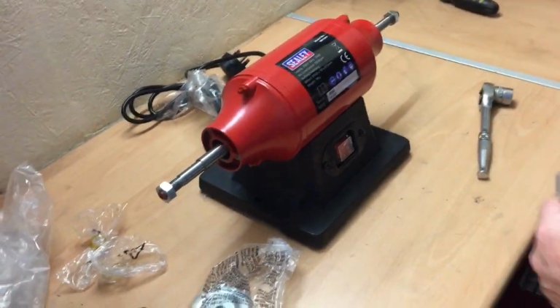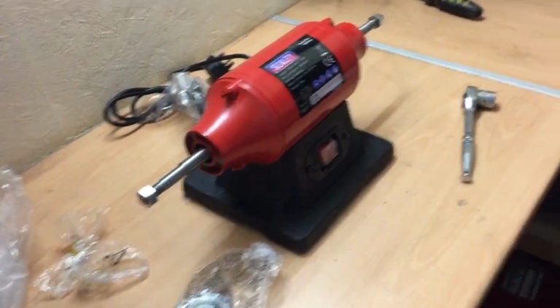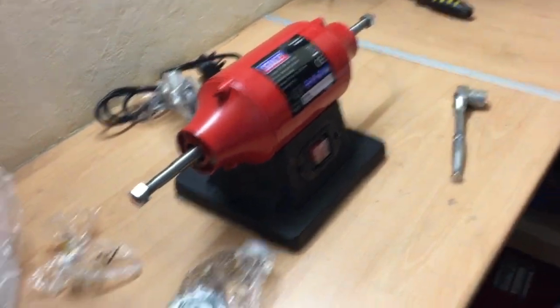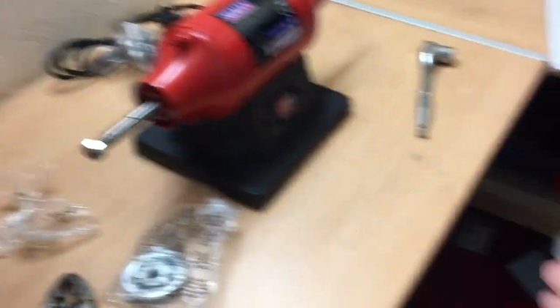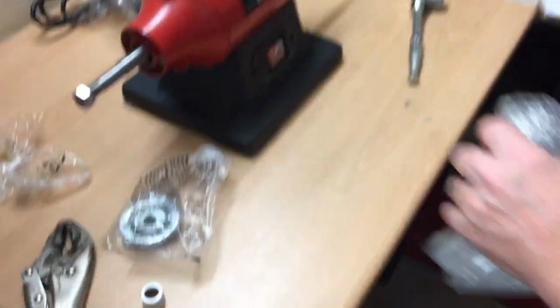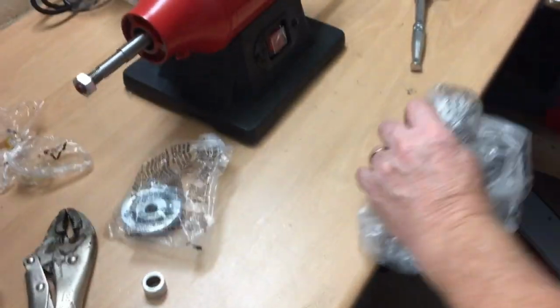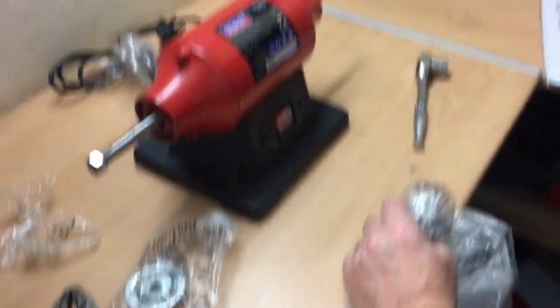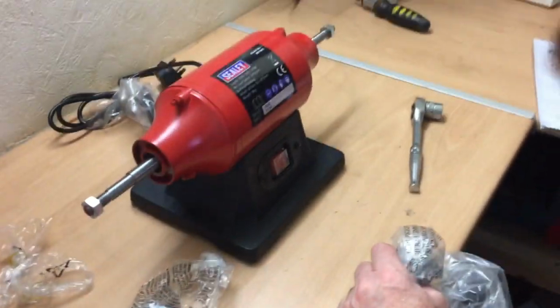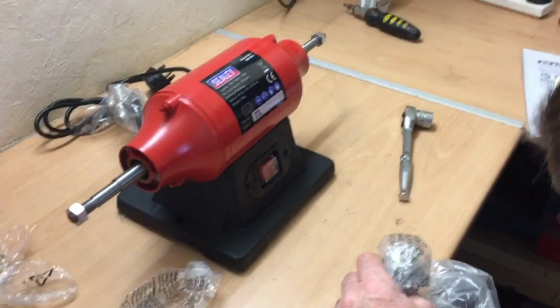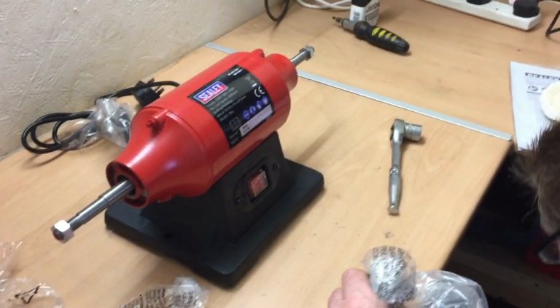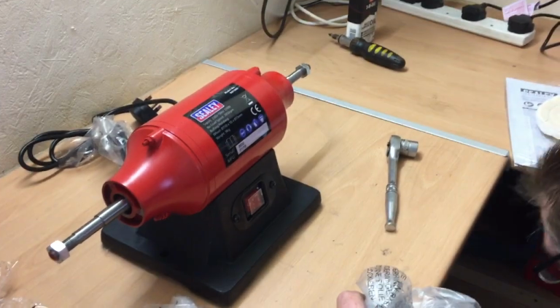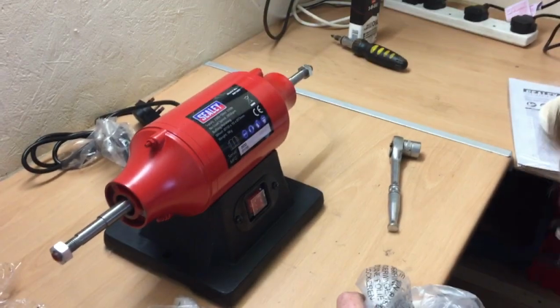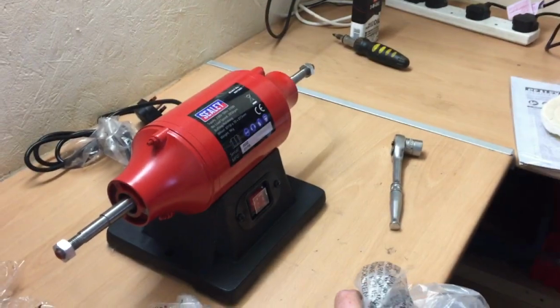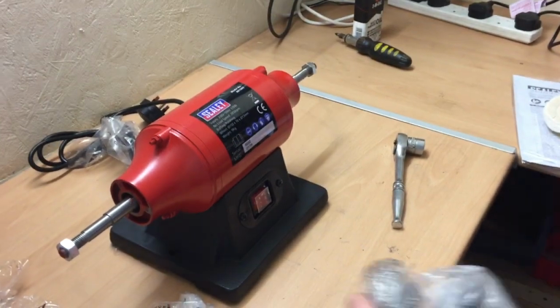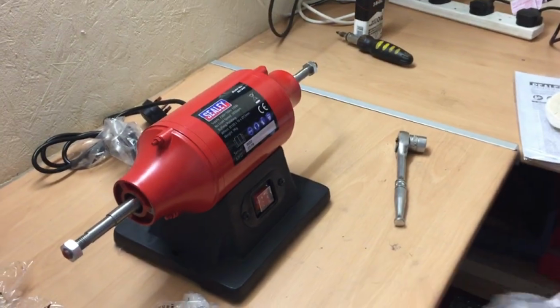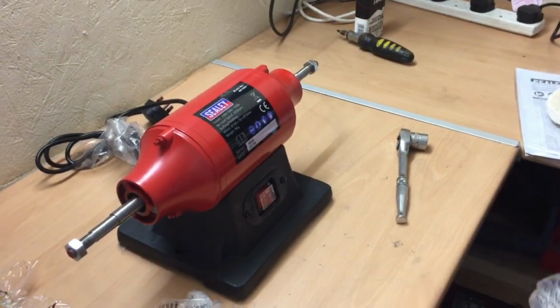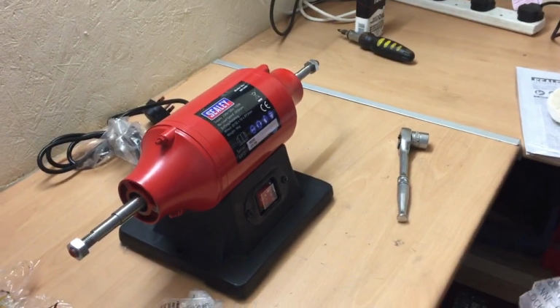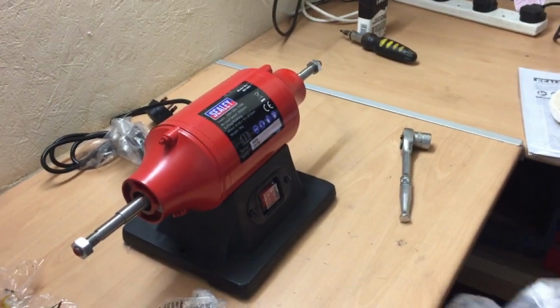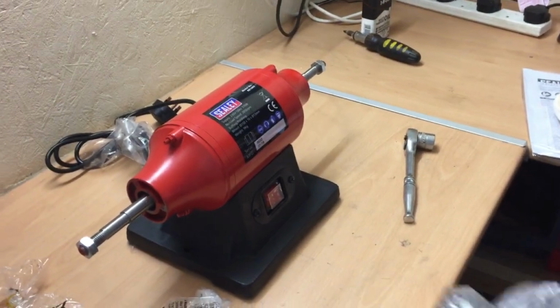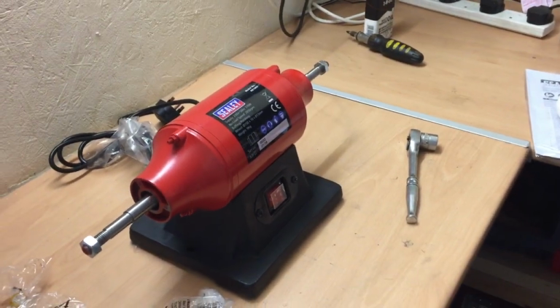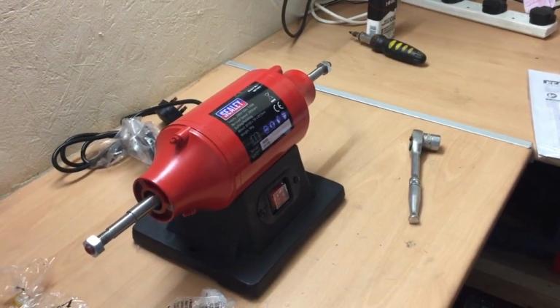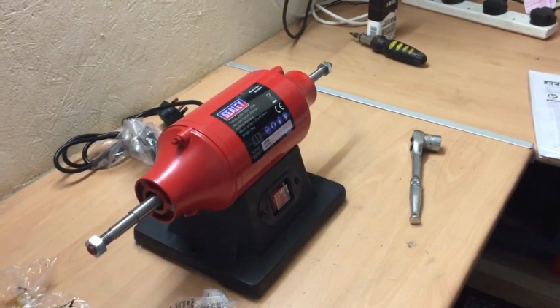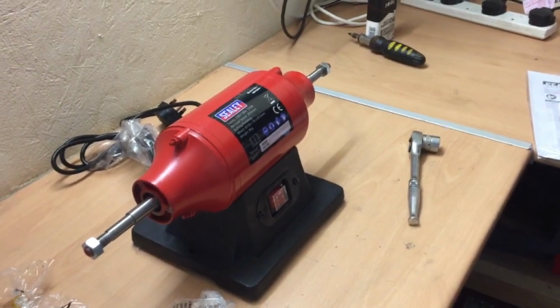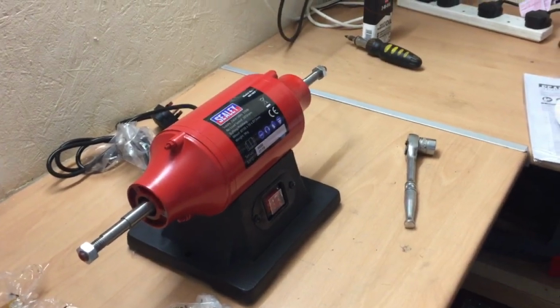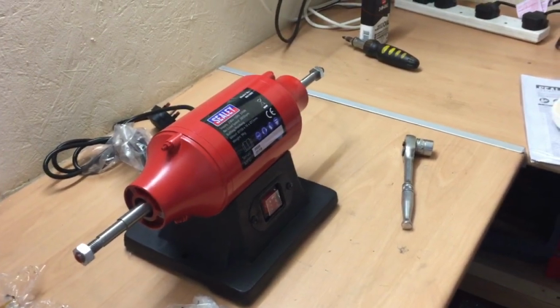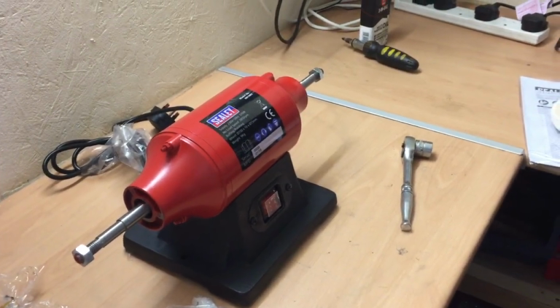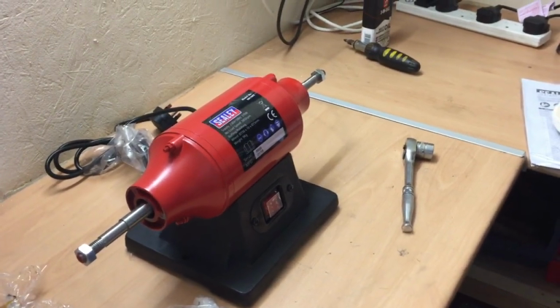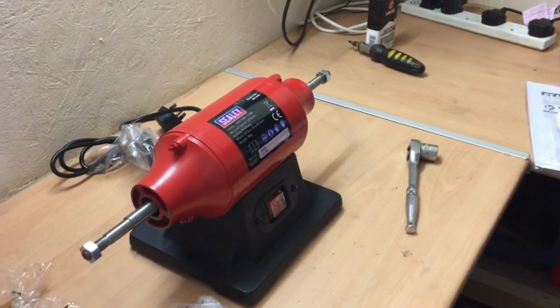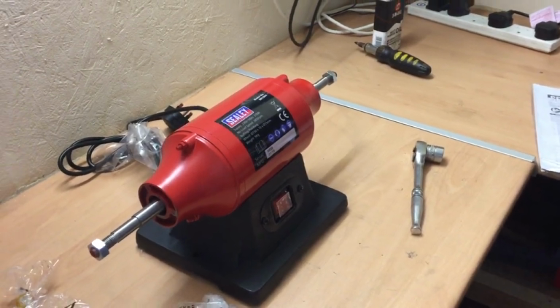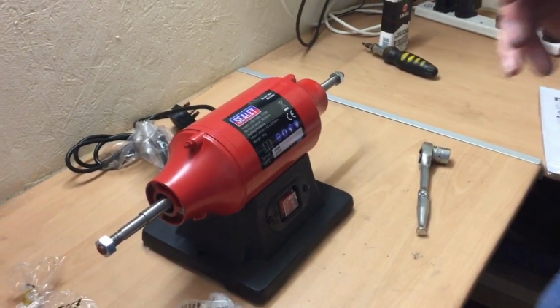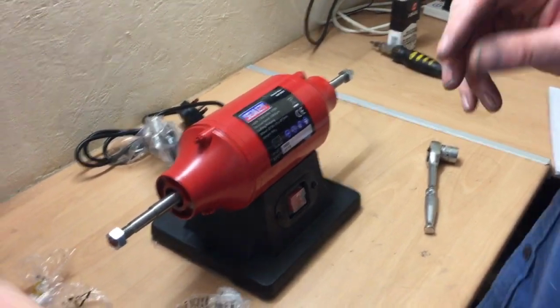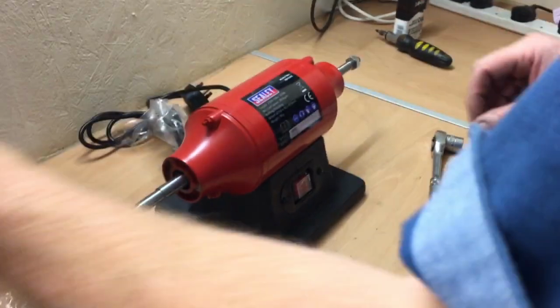We've never had one of these before — never had a scroll saw before, which is for a hobby.